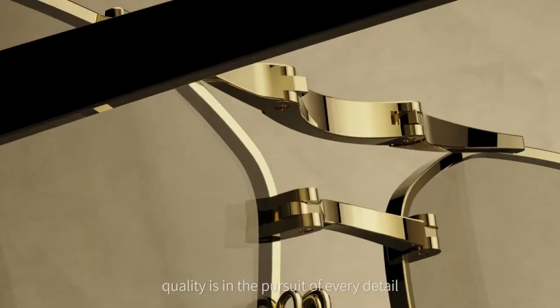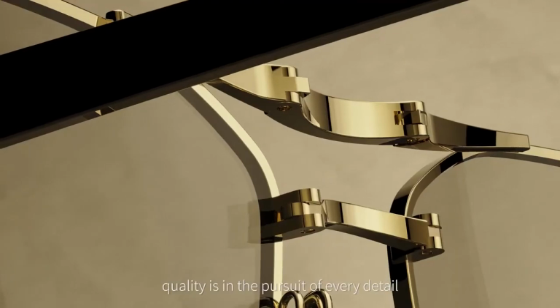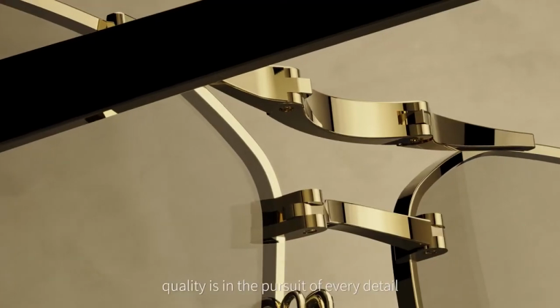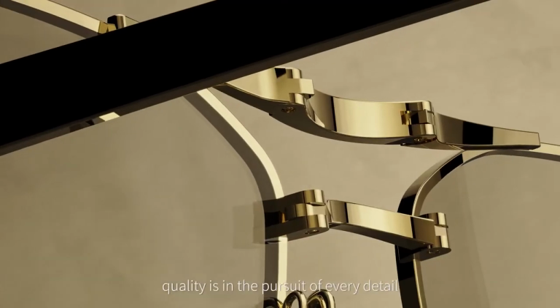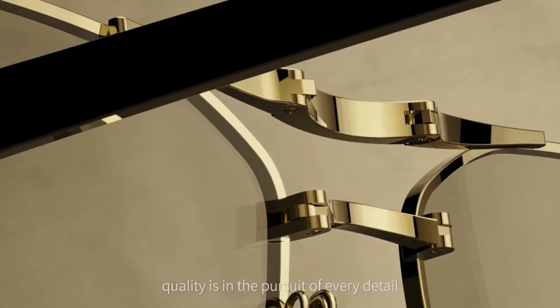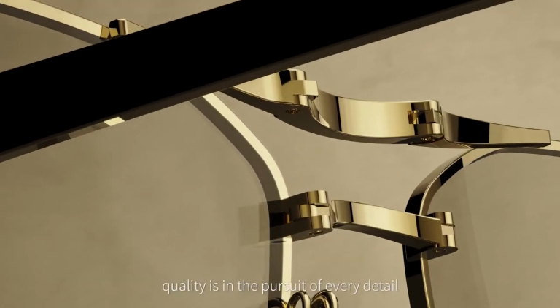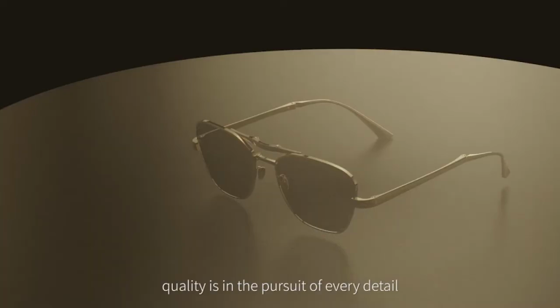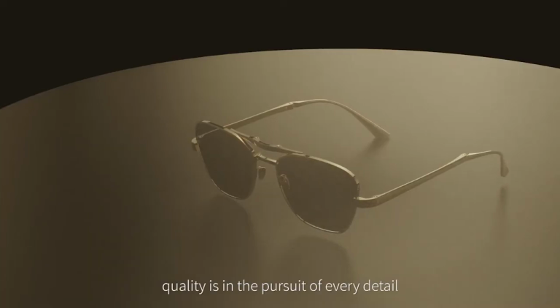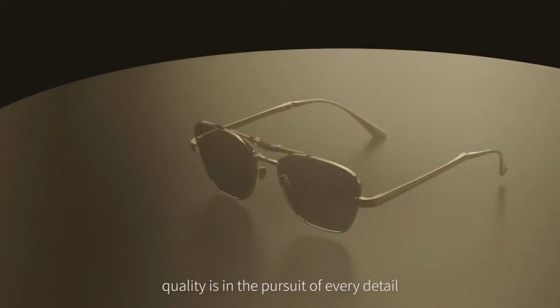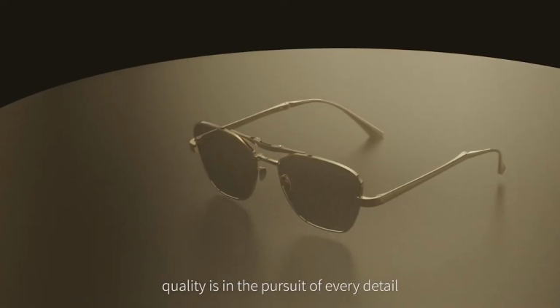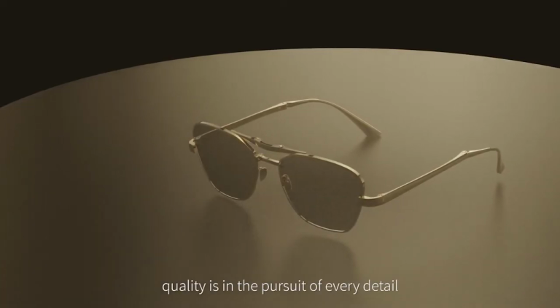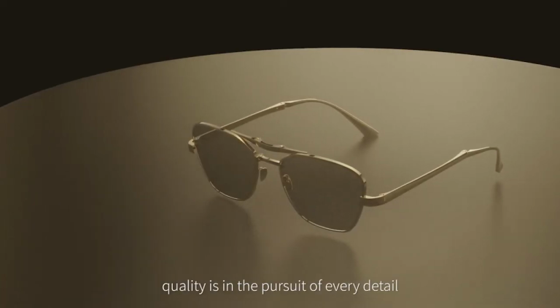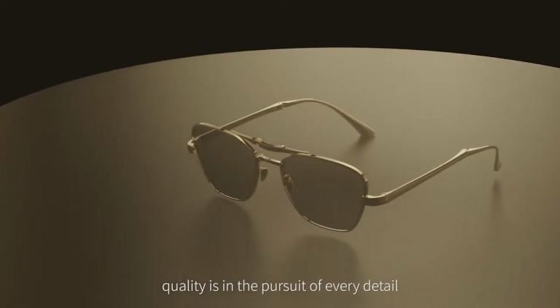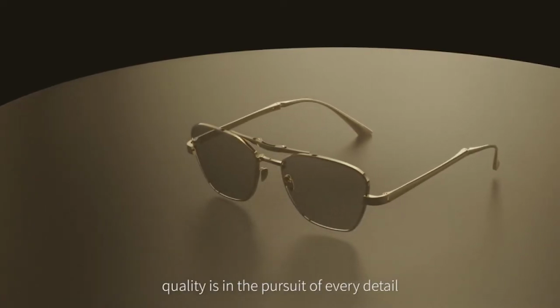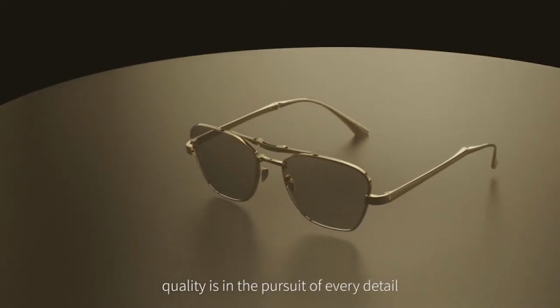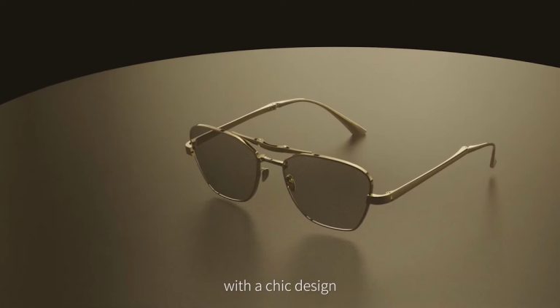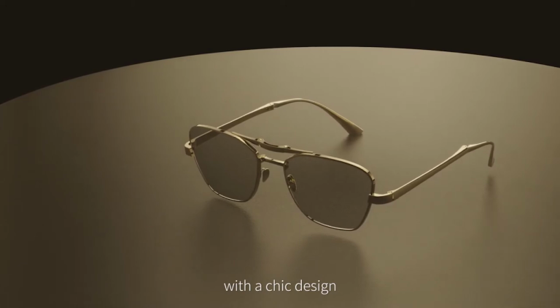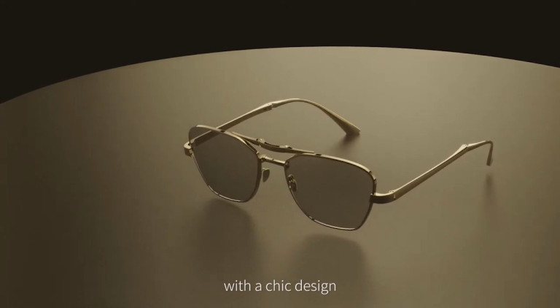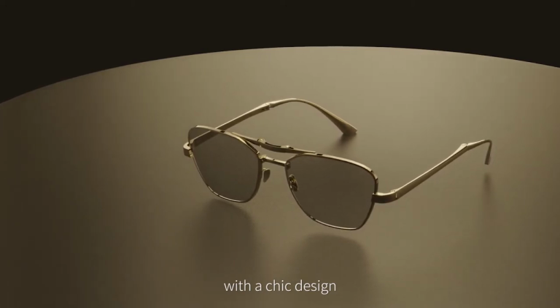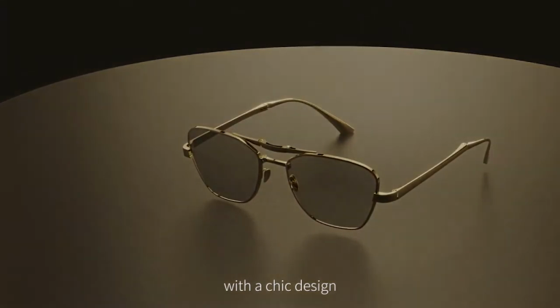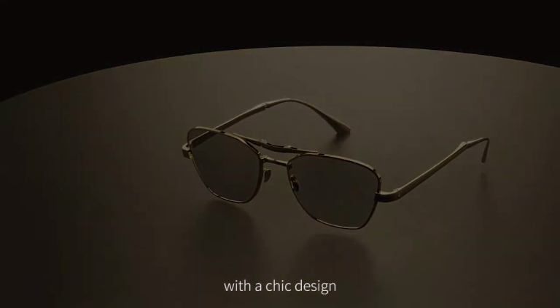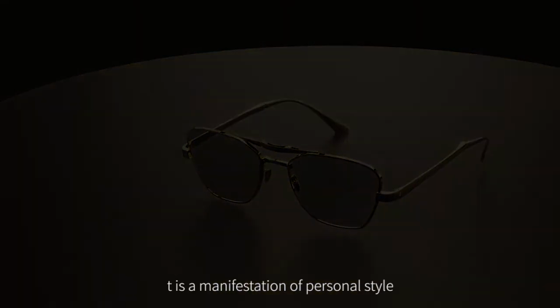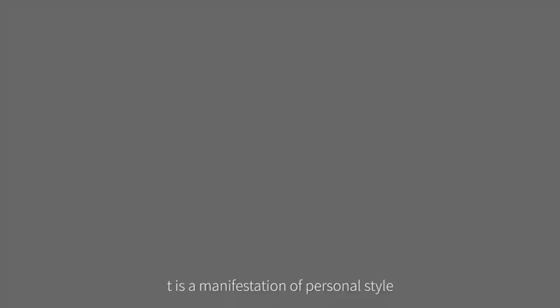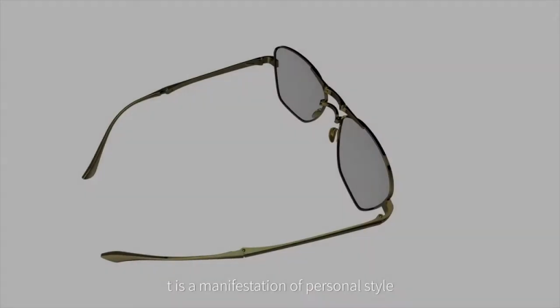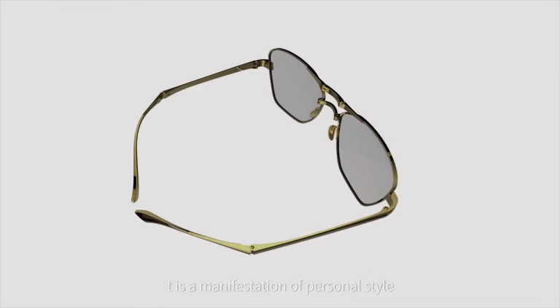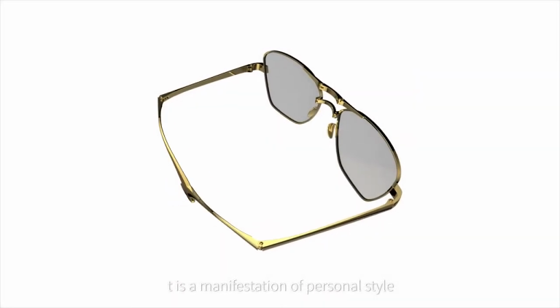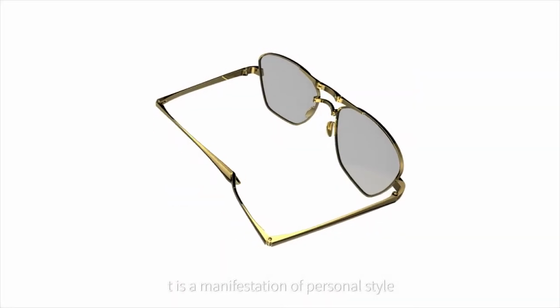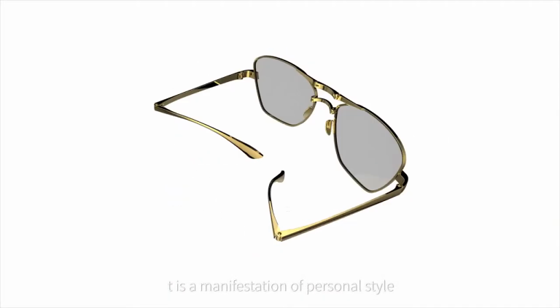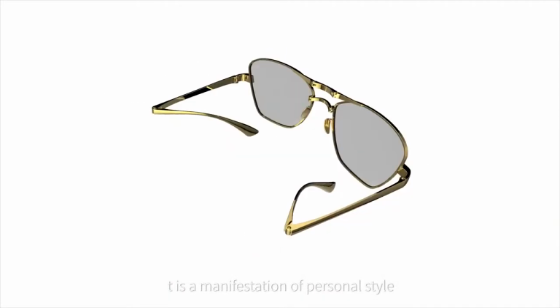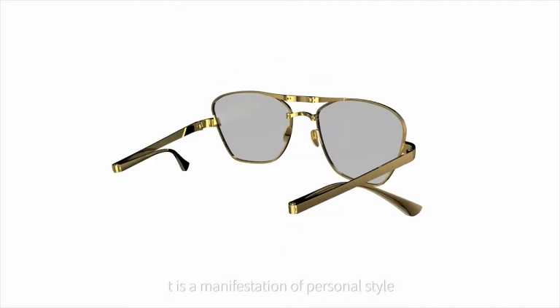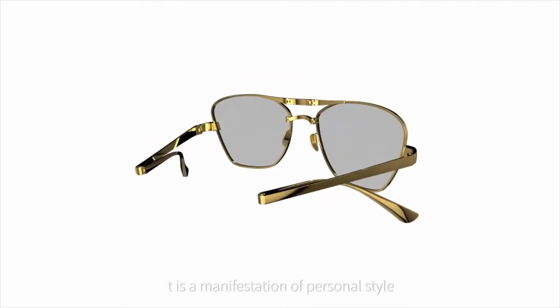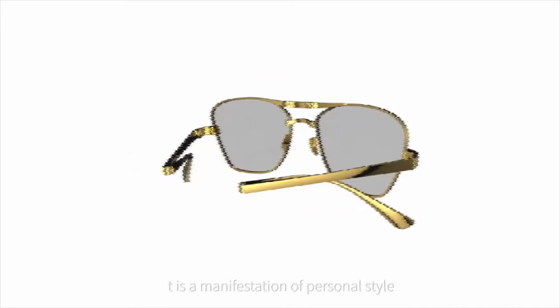Quality is the pursuit of every detail. With the chic design, it is a manifestation of personal style.